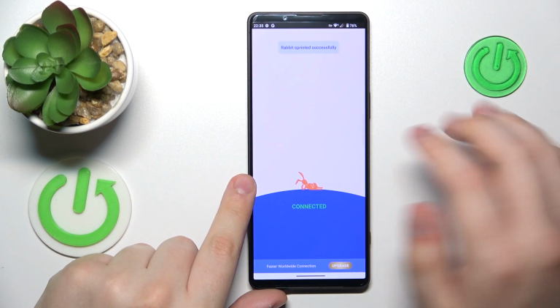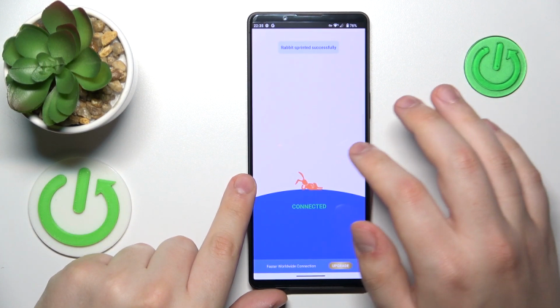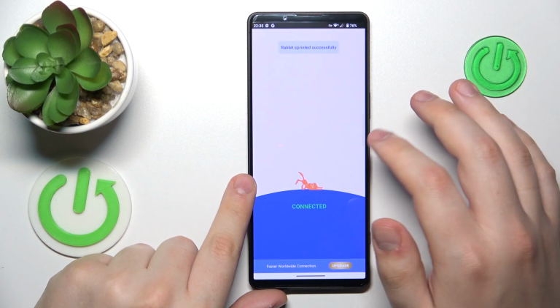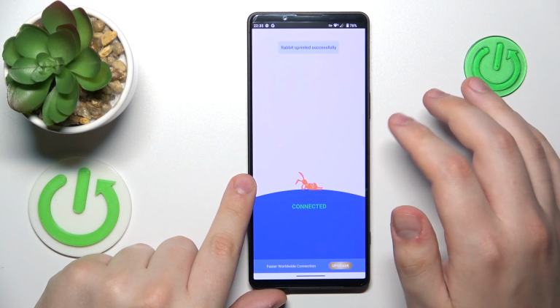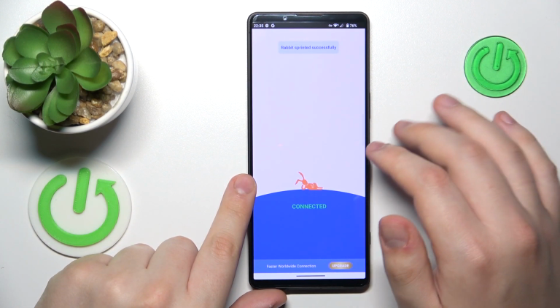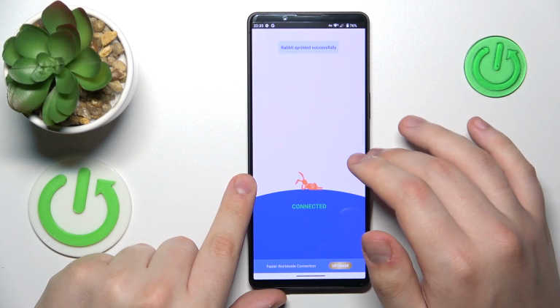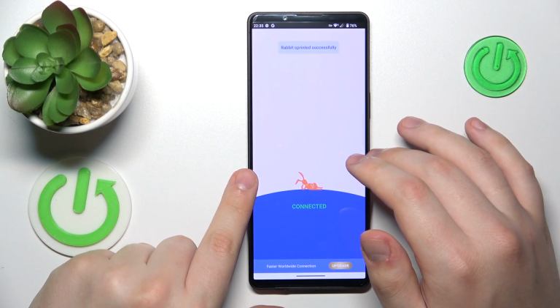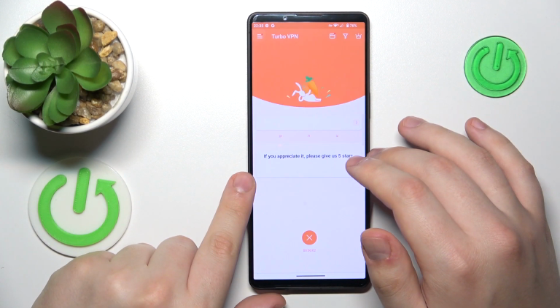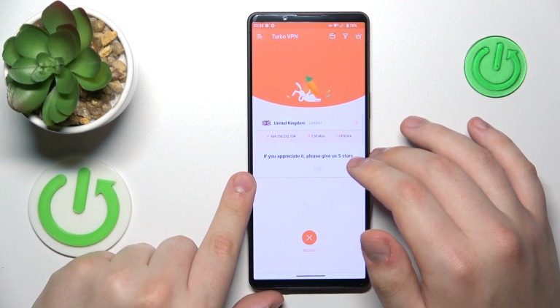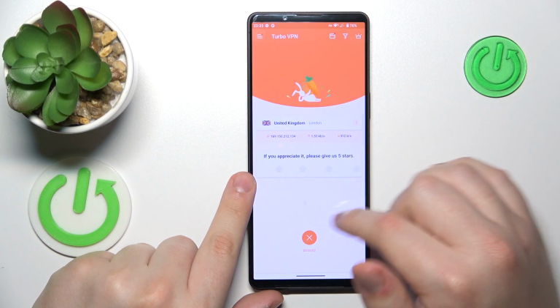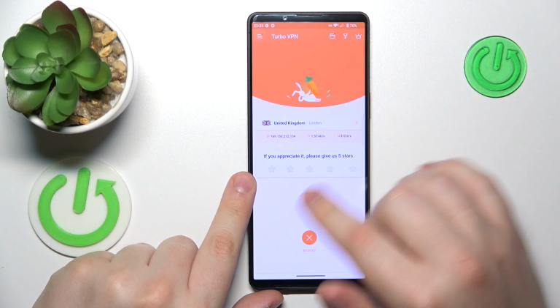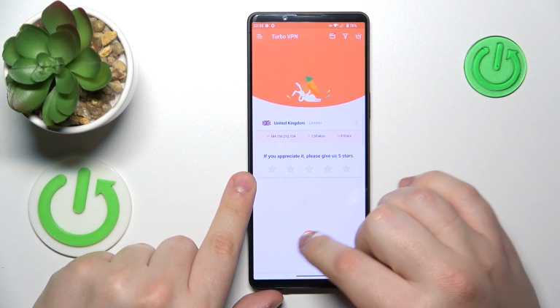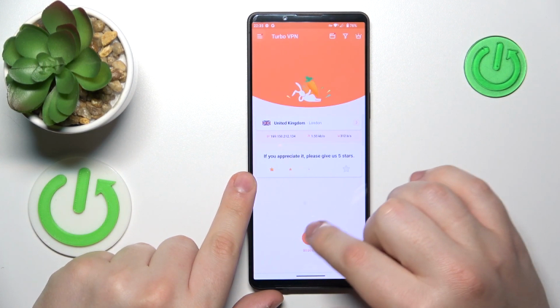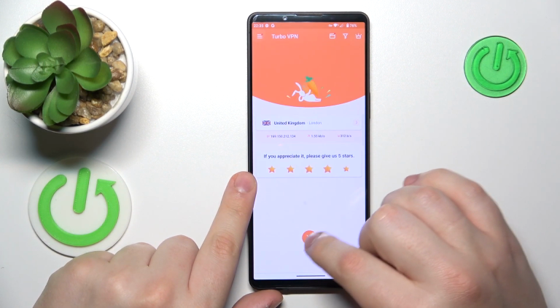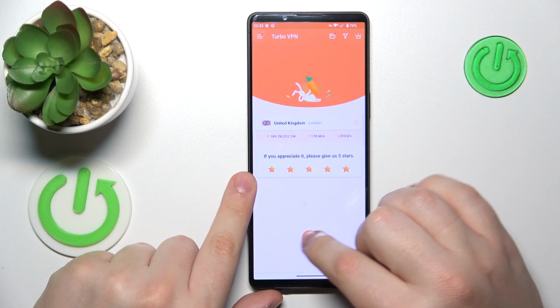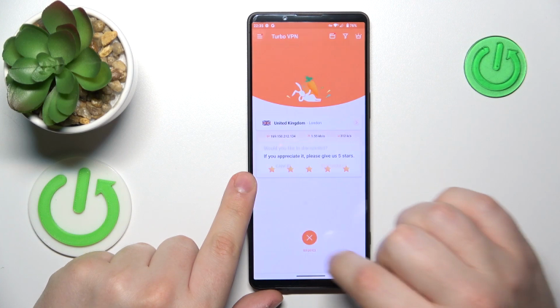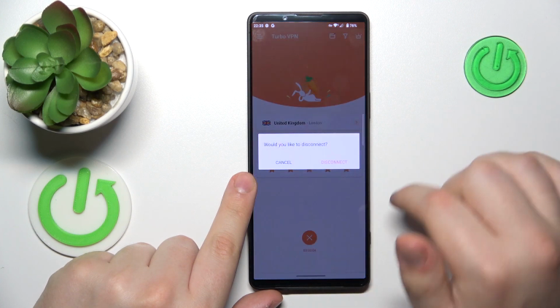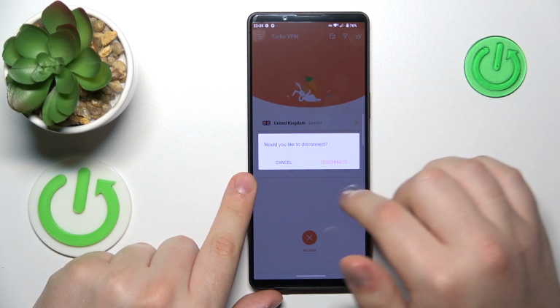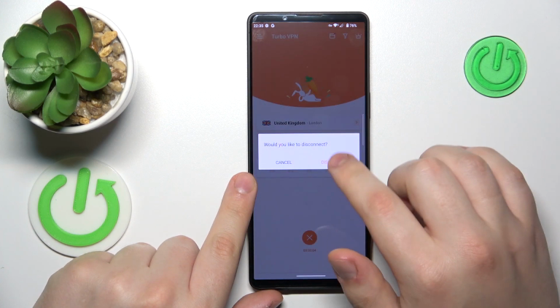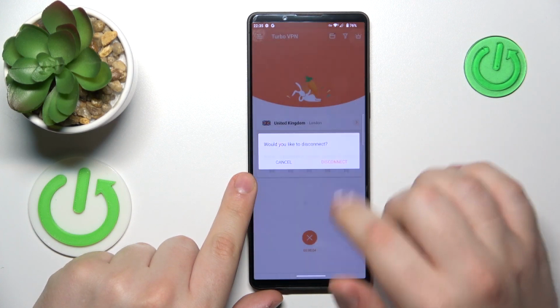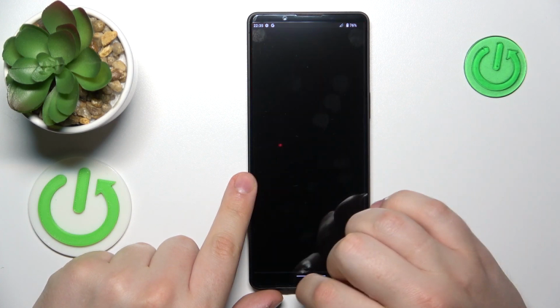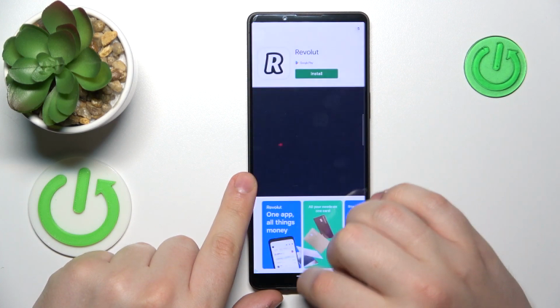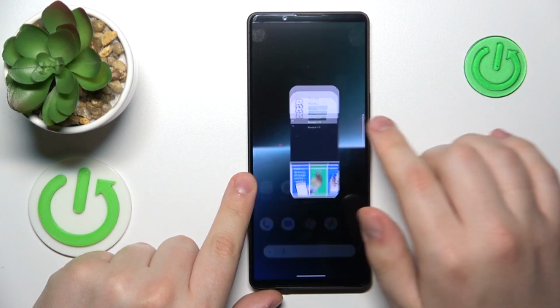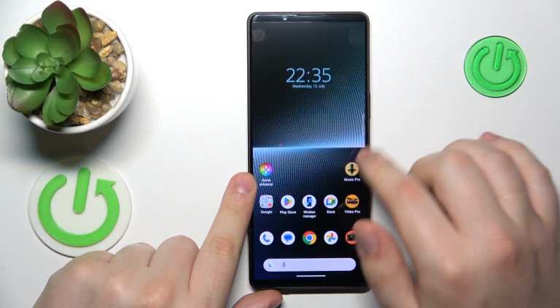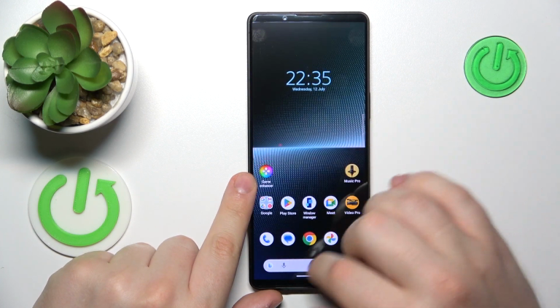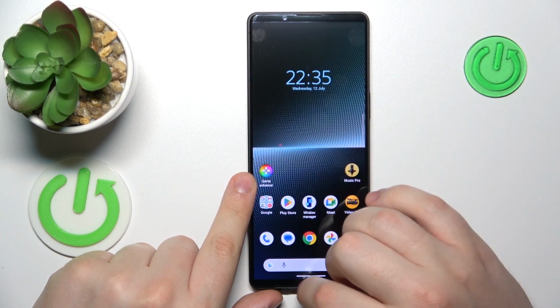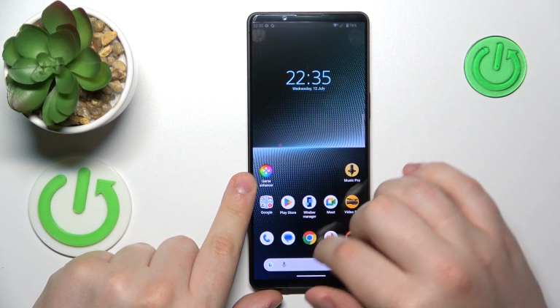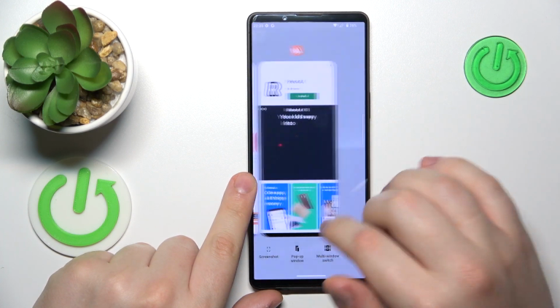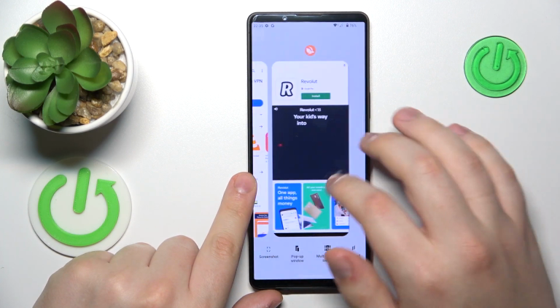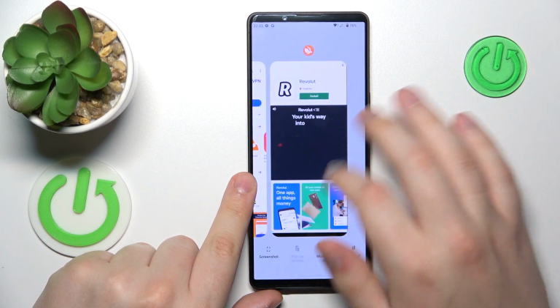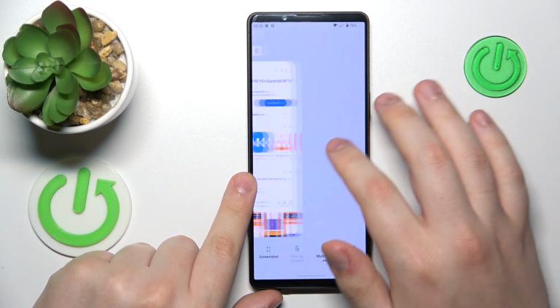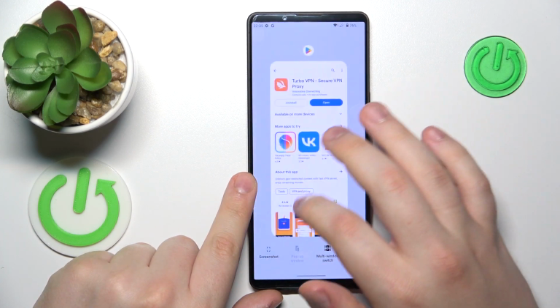If you would like to turn the VPN off, tap the cross icon, choose the disconnect option, and that'll be it.